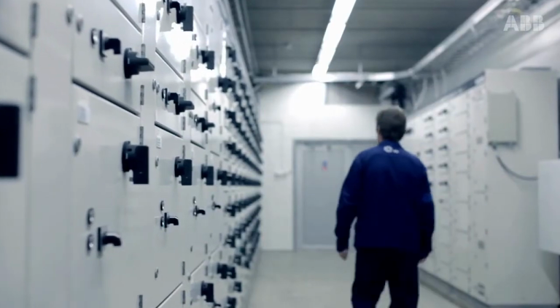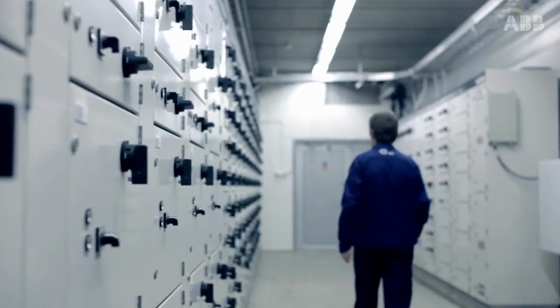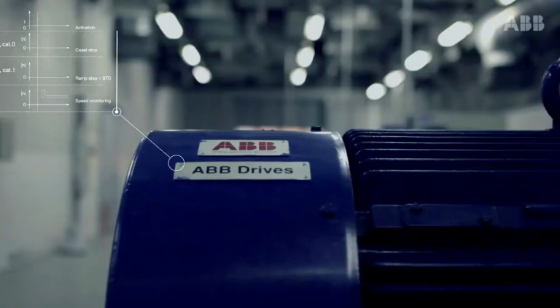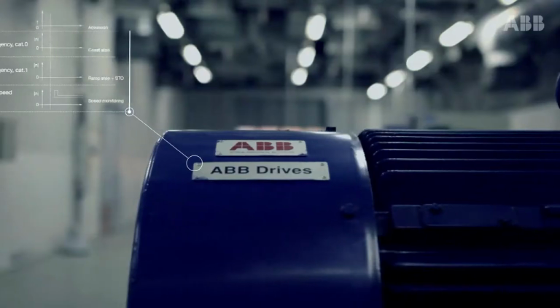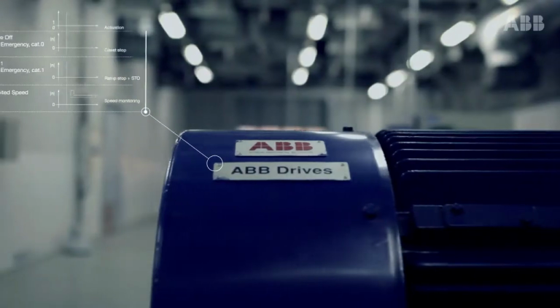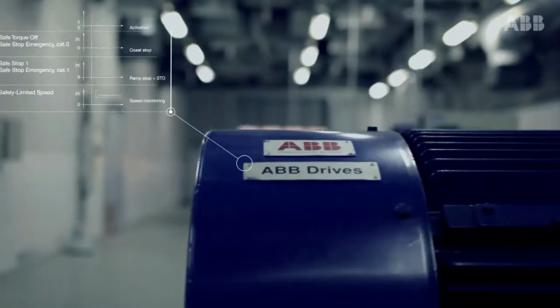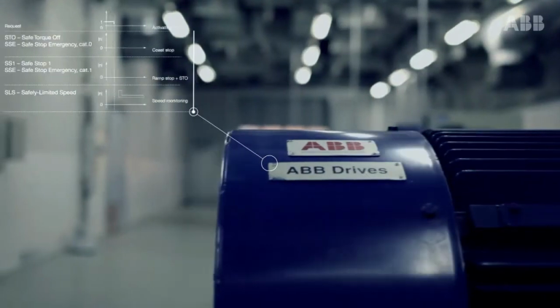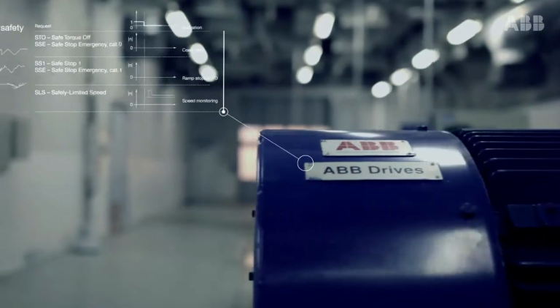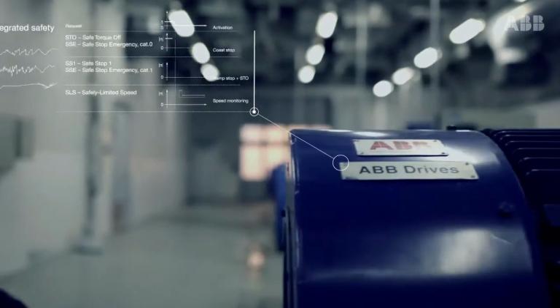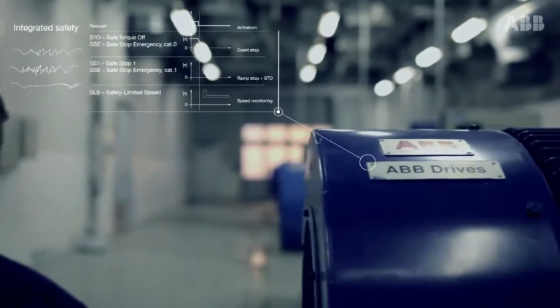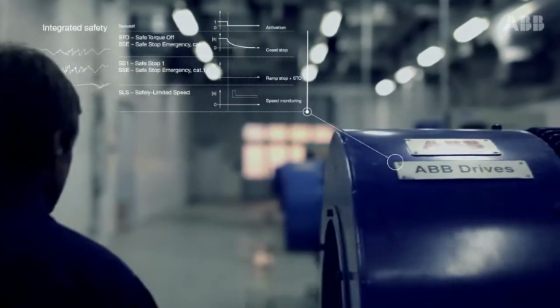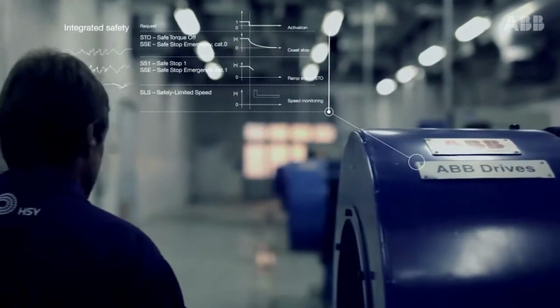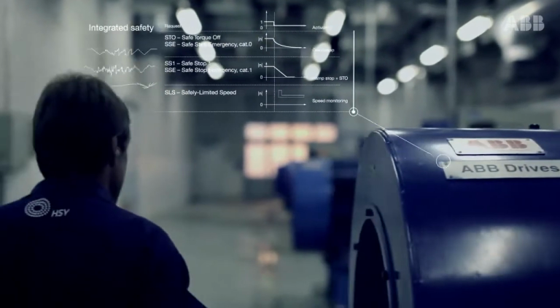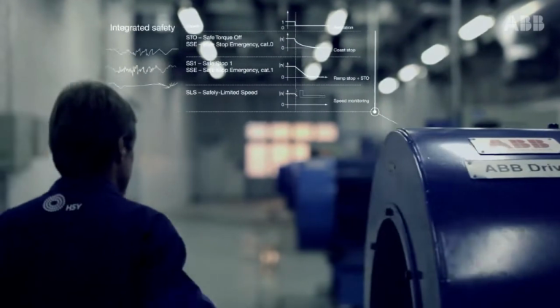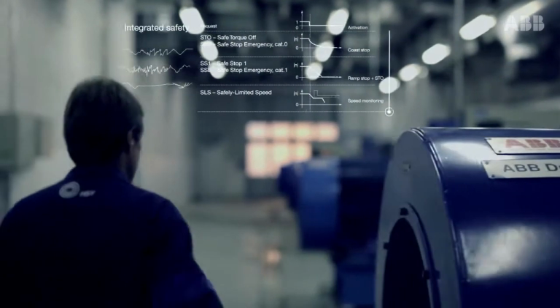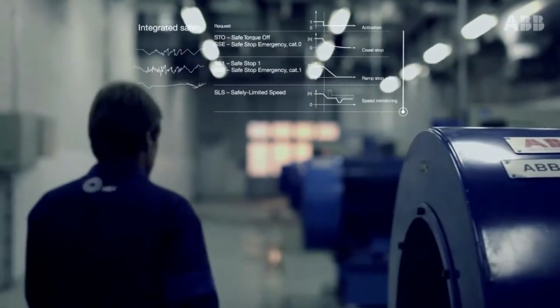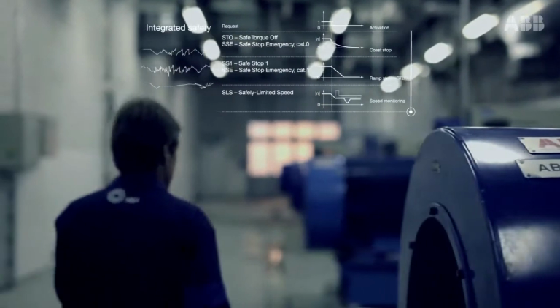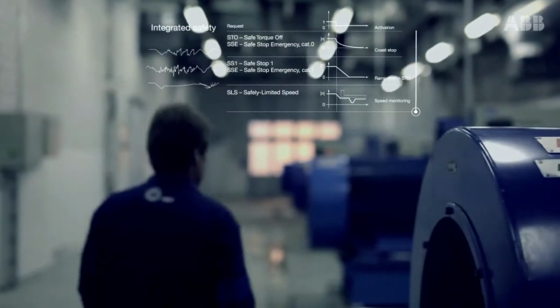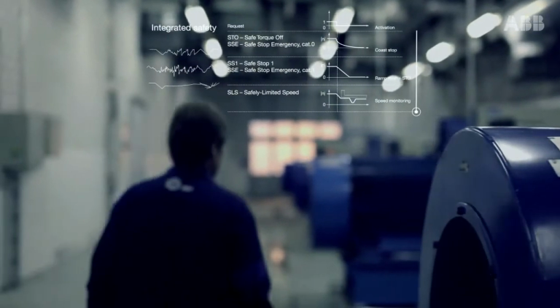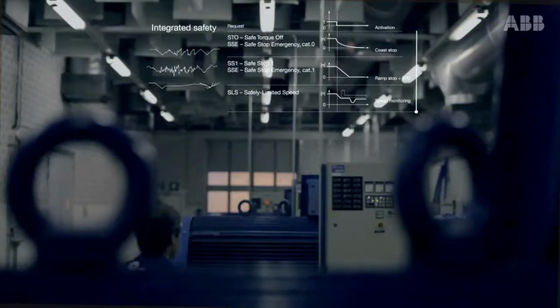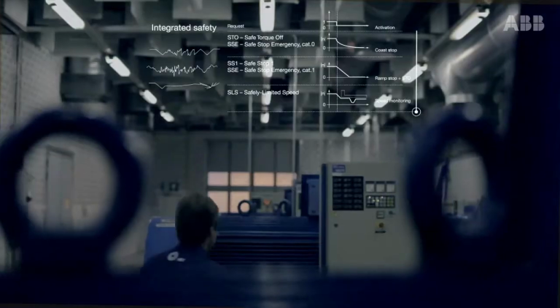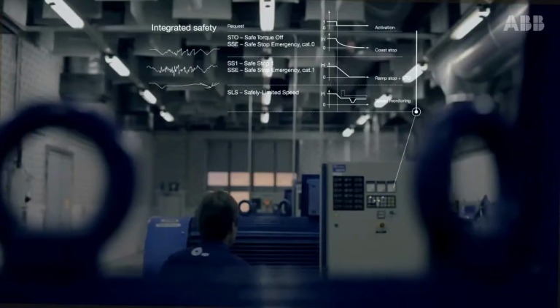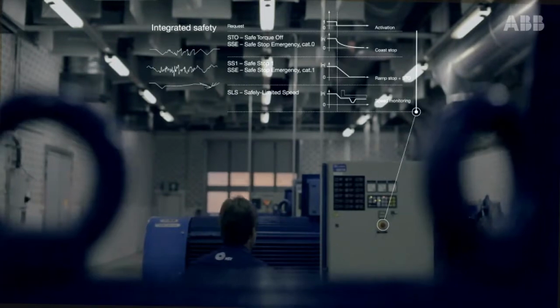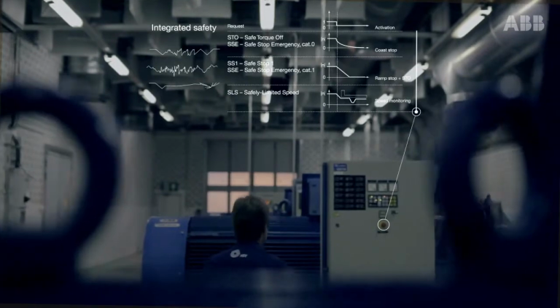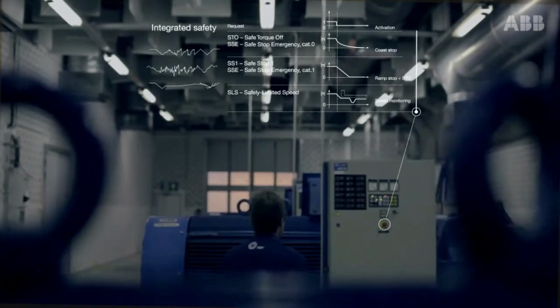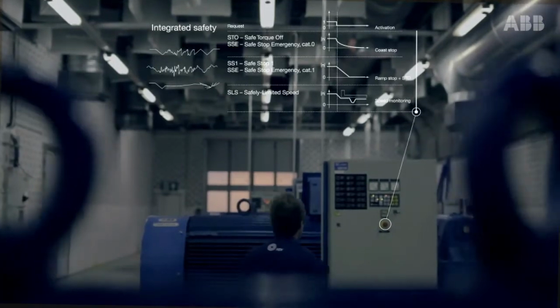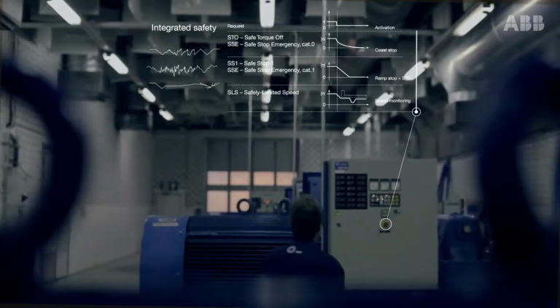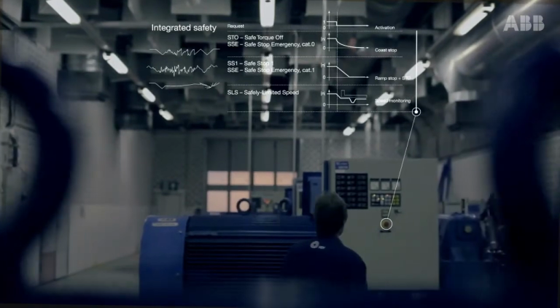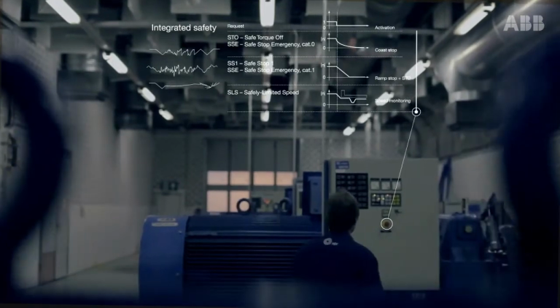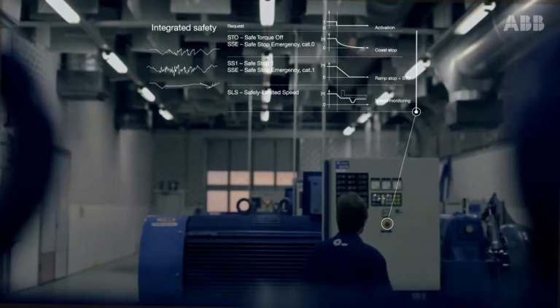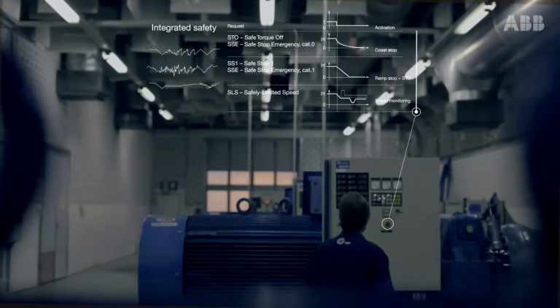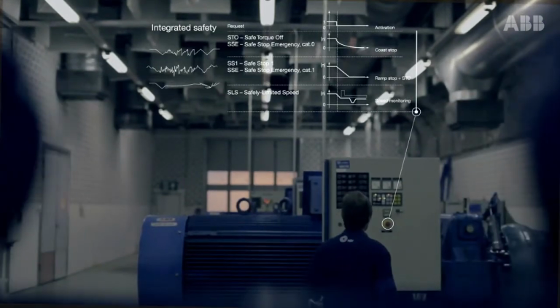Integrated safety features simplify machine design and provide safety for machine operators.